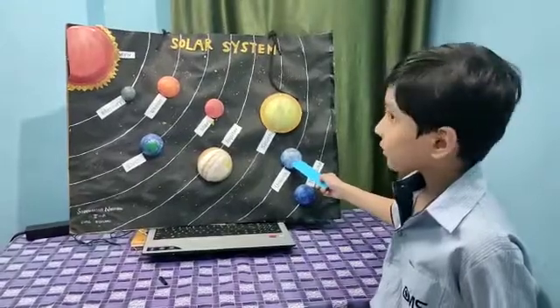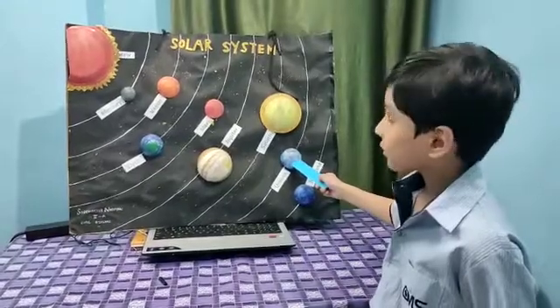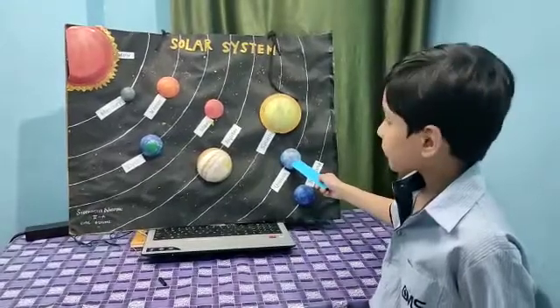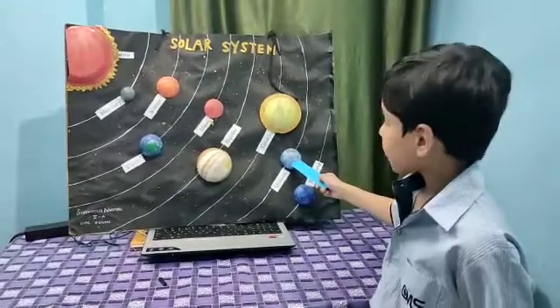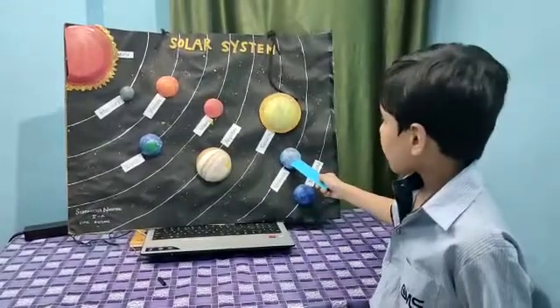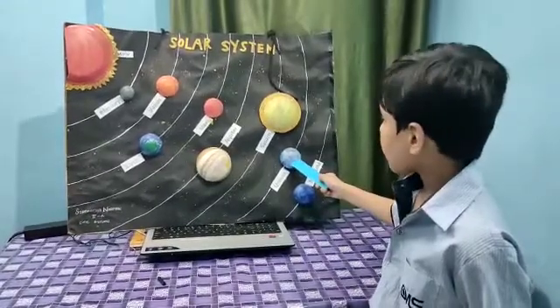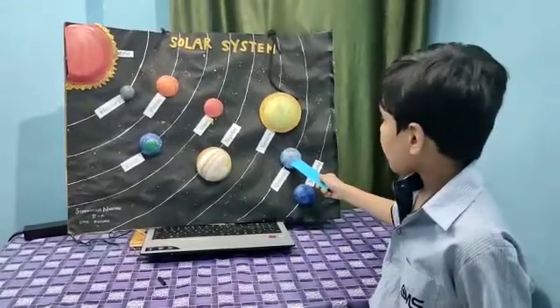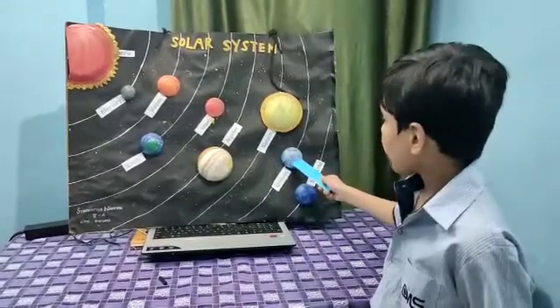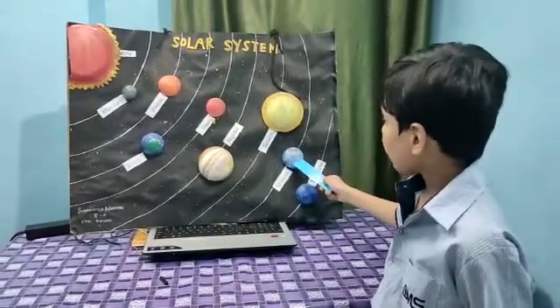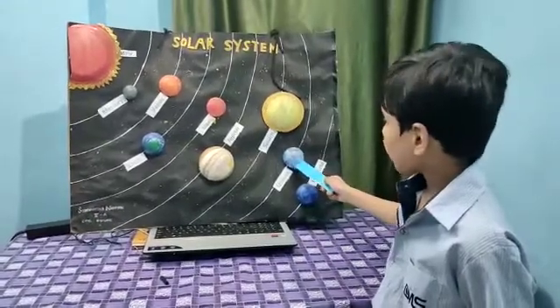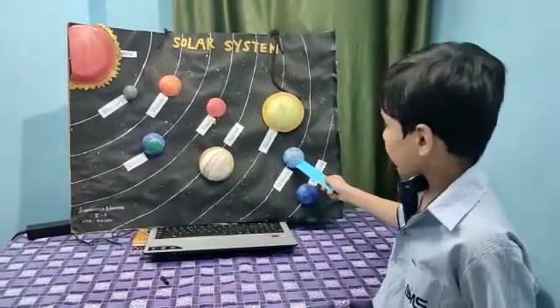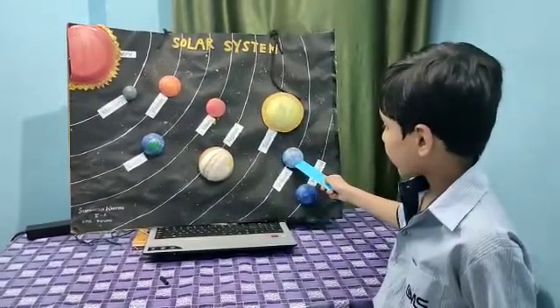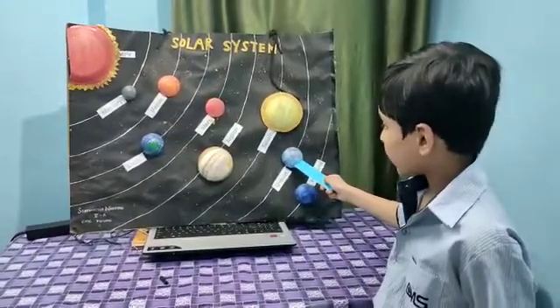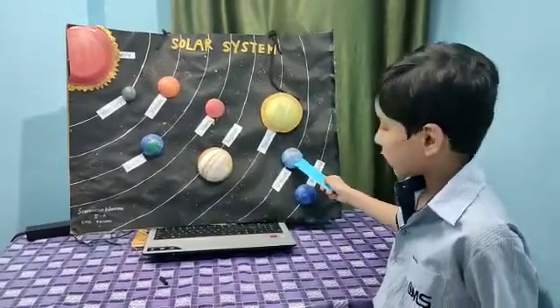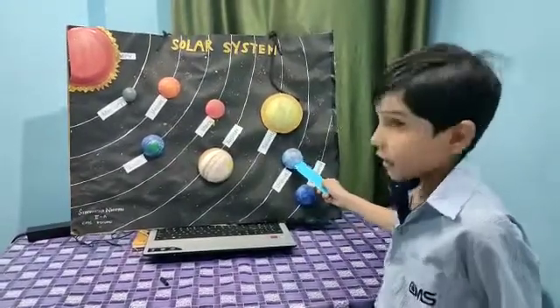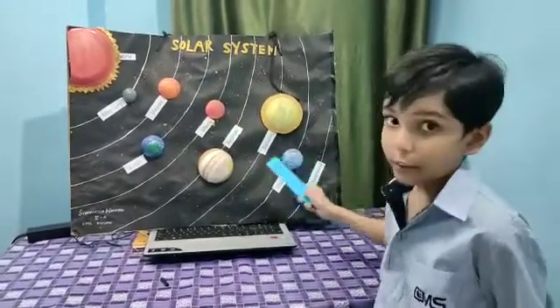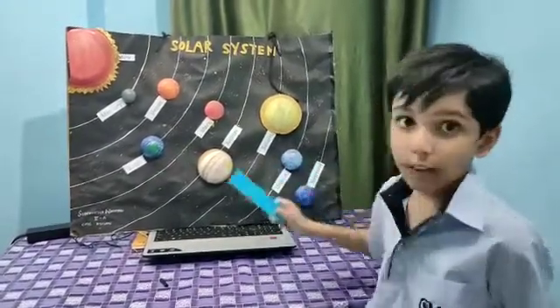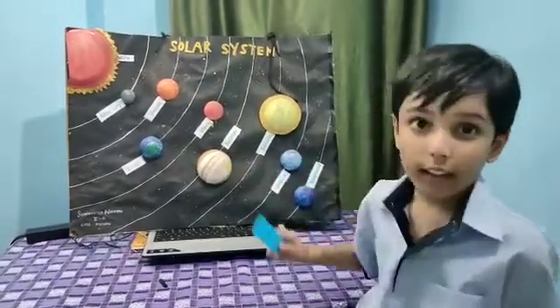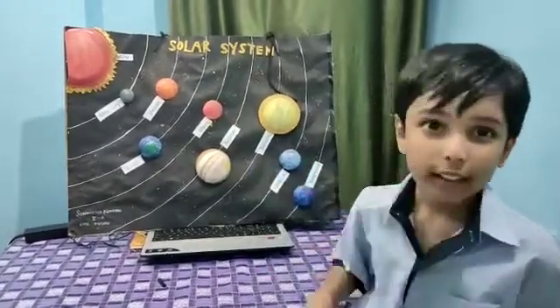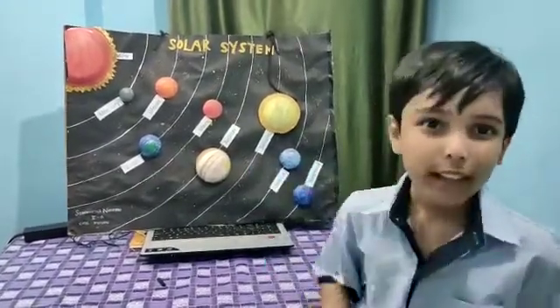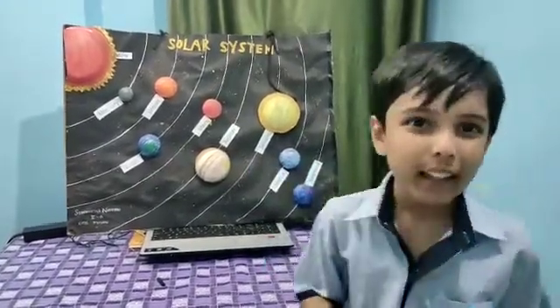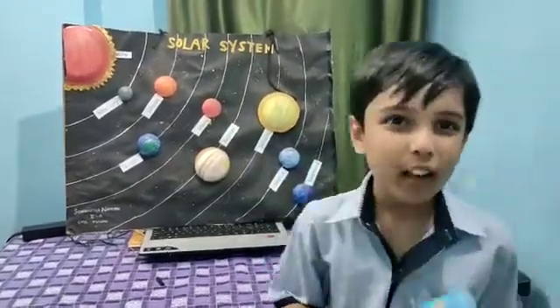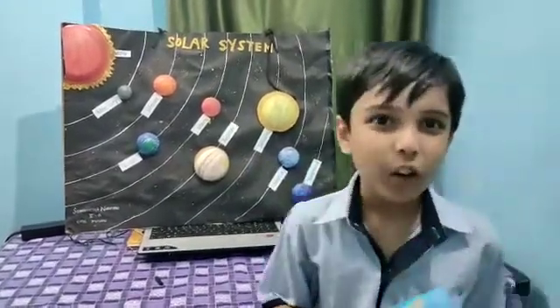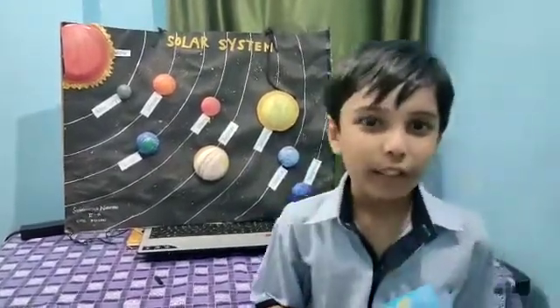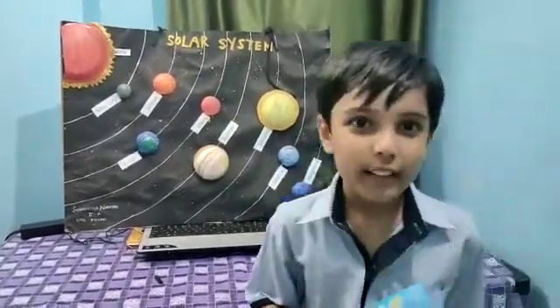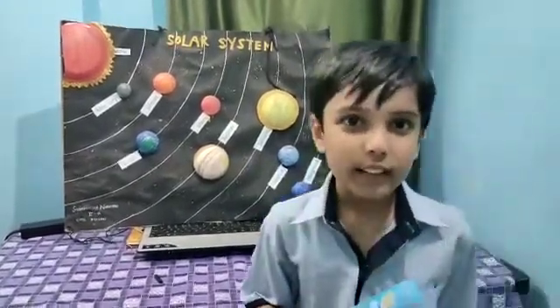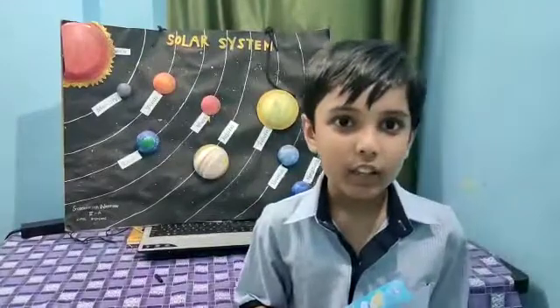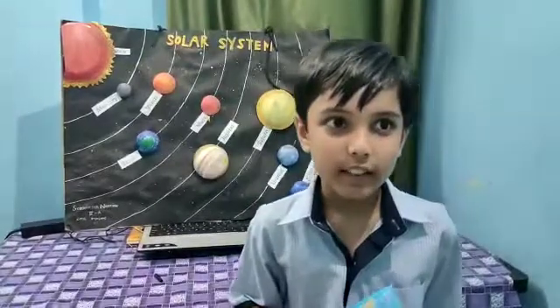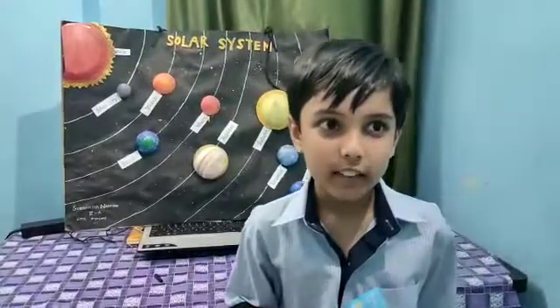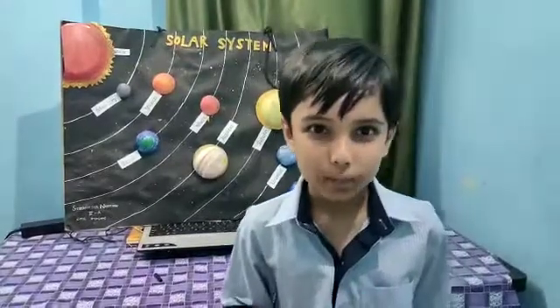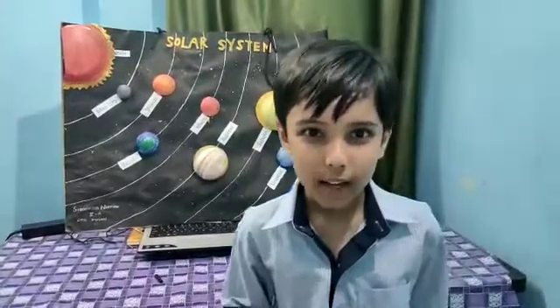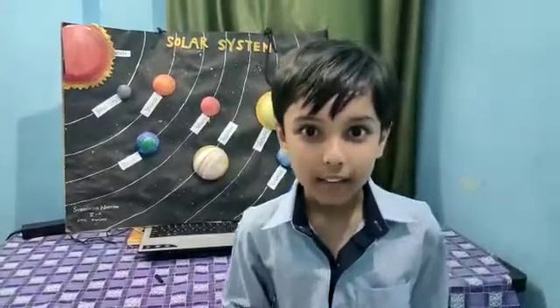The seventh planet is Uranus. A thick layer of gas covers this planet.